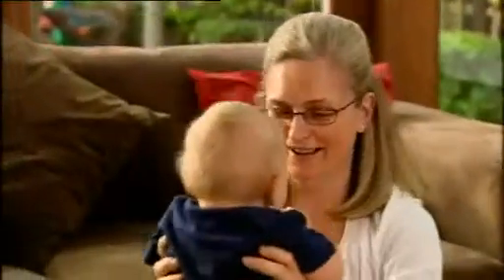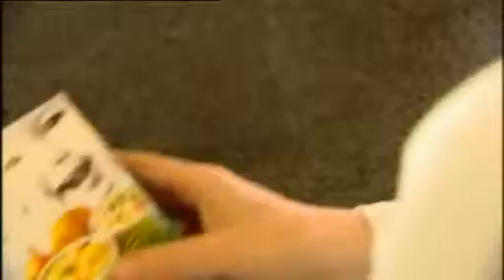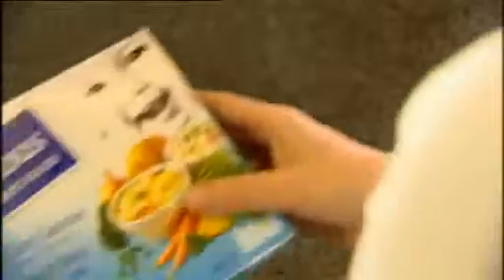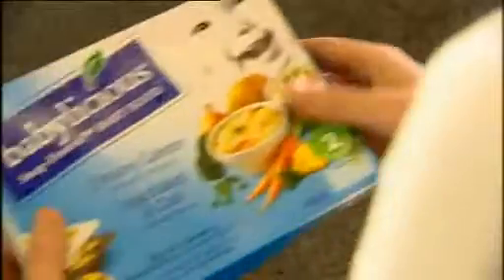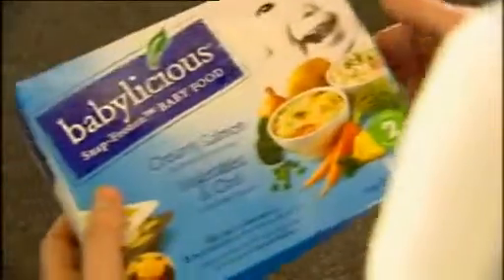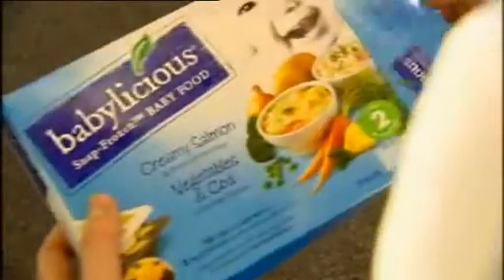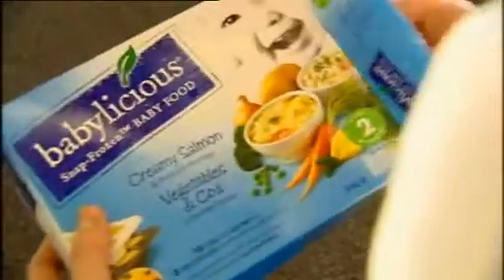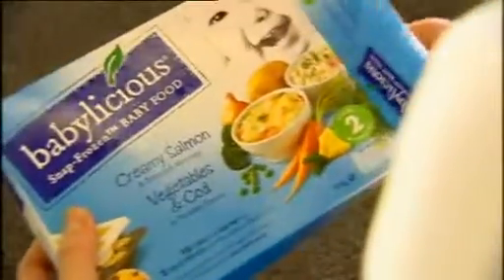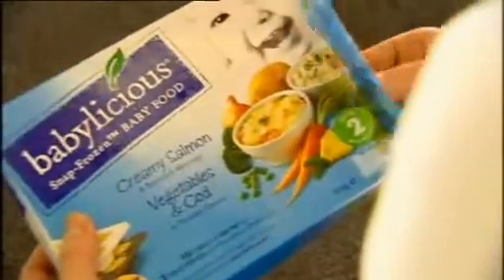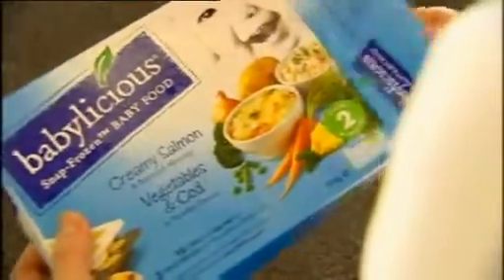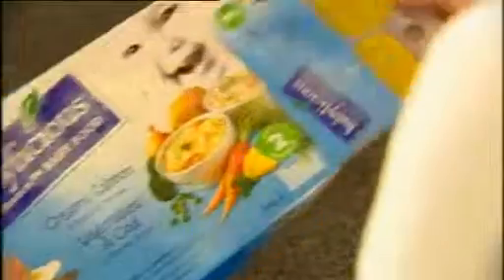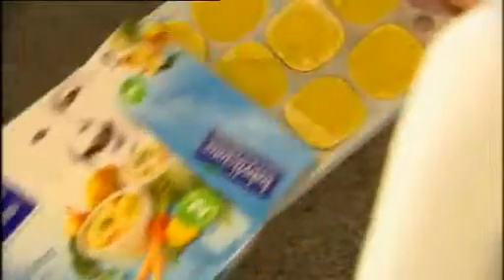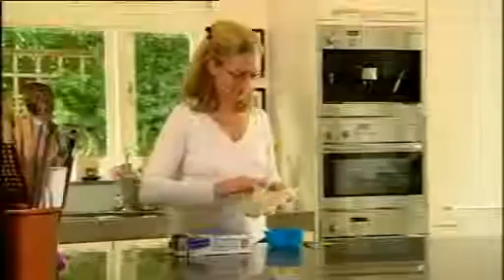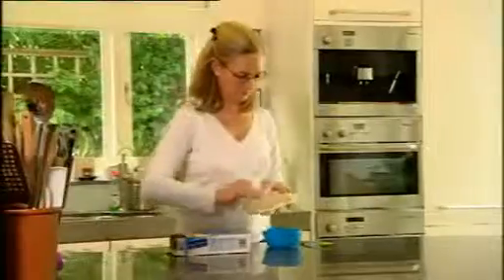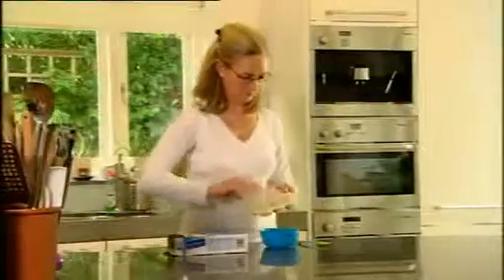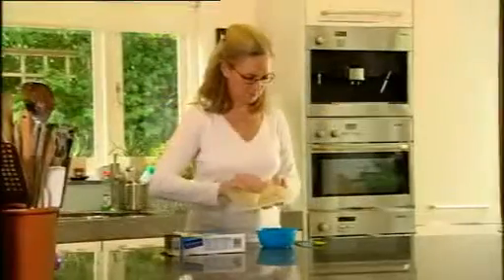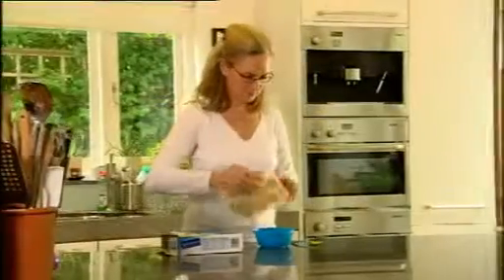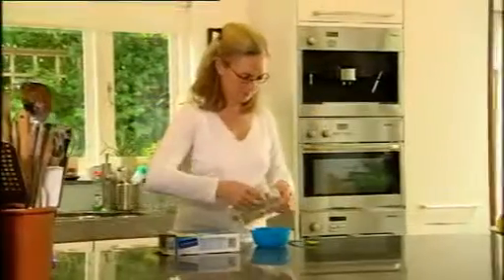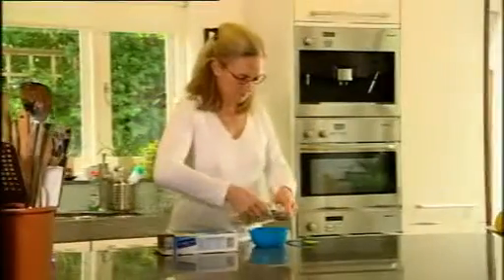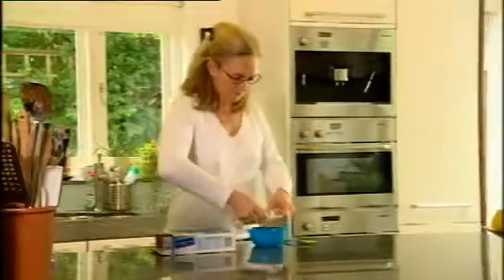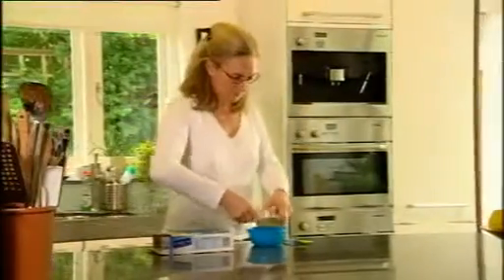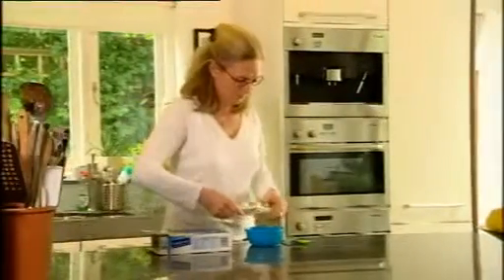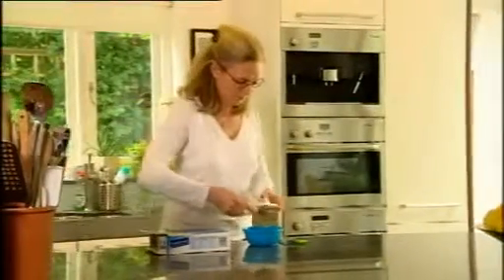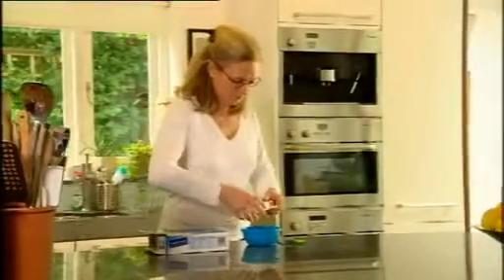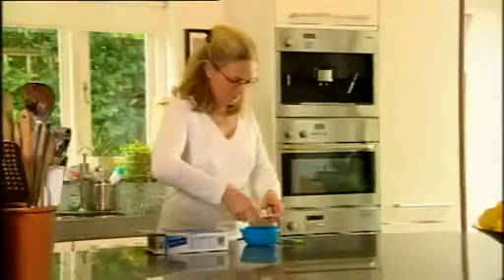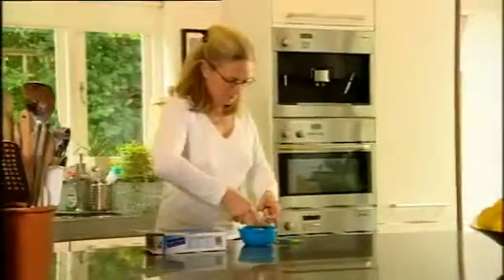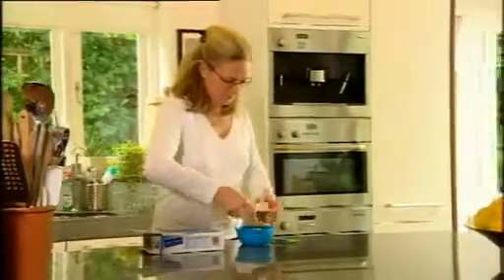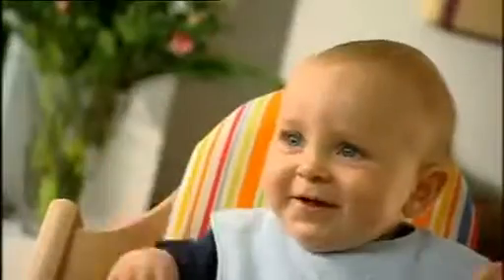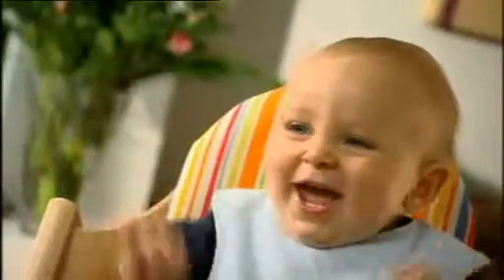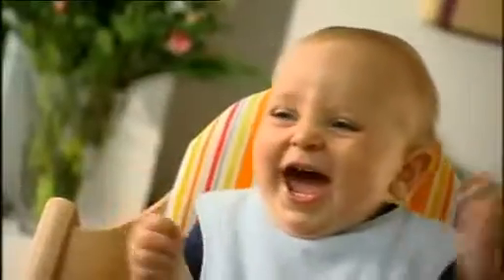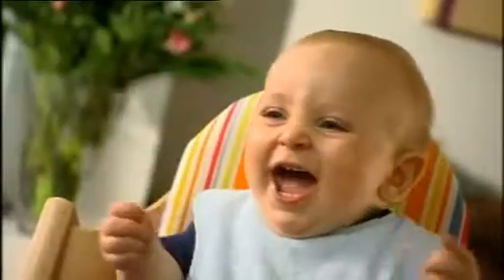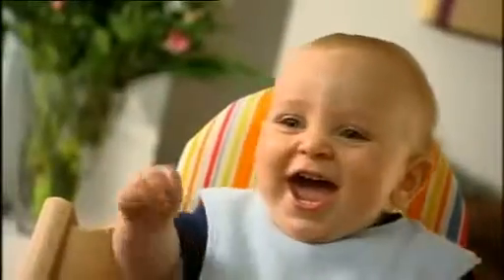Babylicious — our frozen range of wholesome meals. No added salt, additives or preservatives. Just real food for babies.